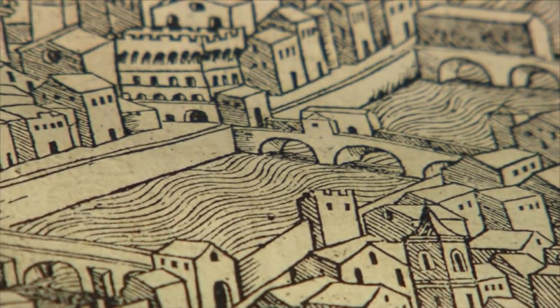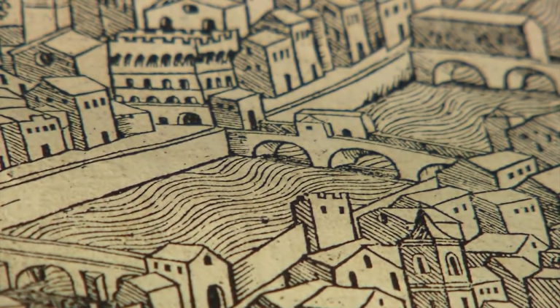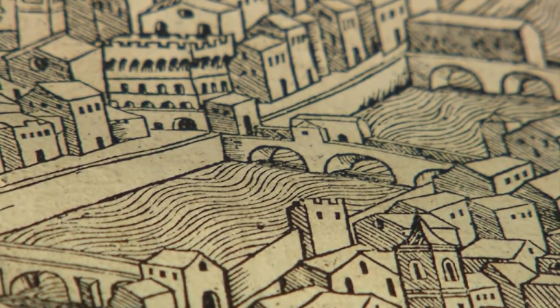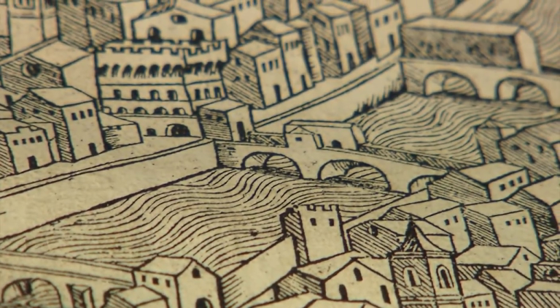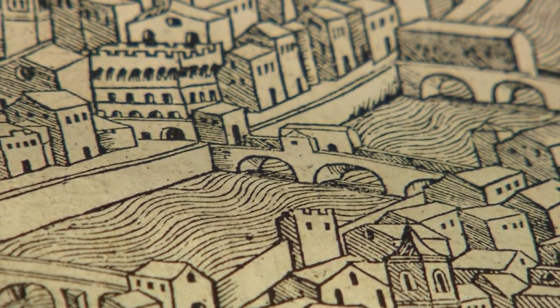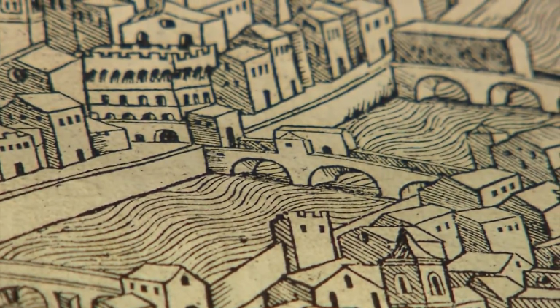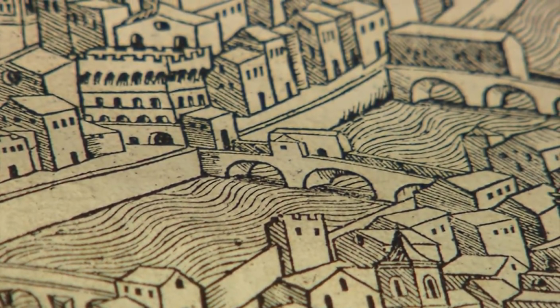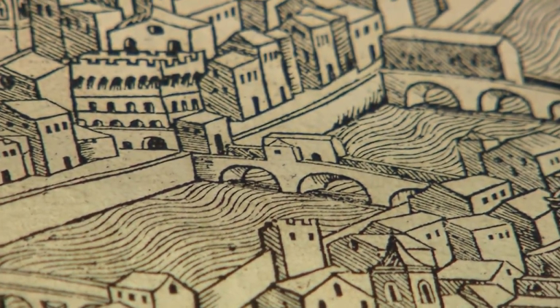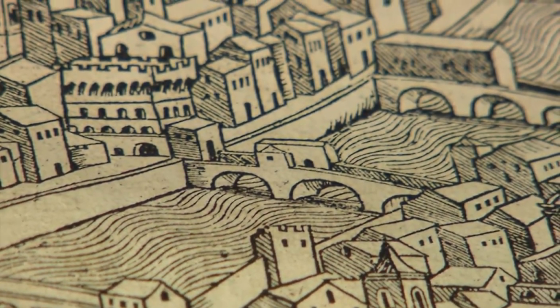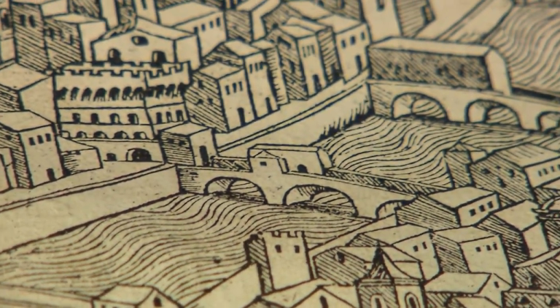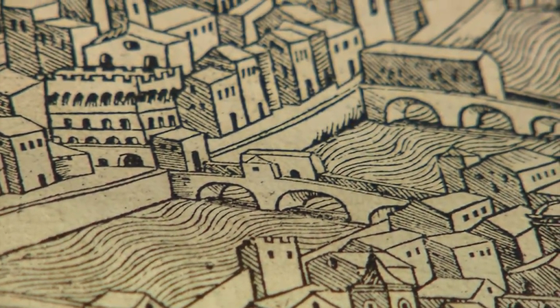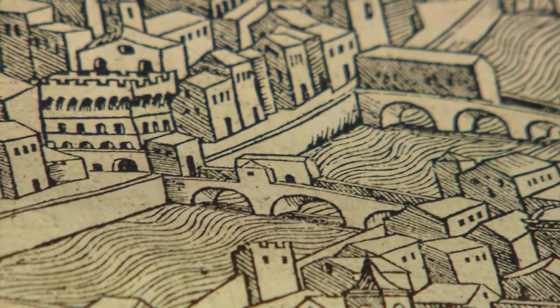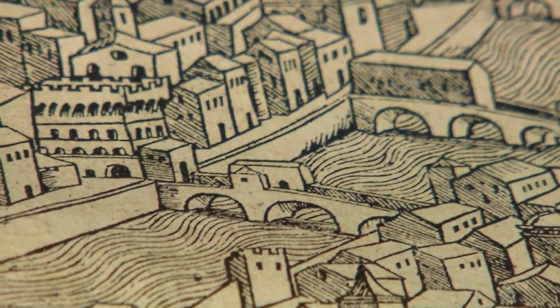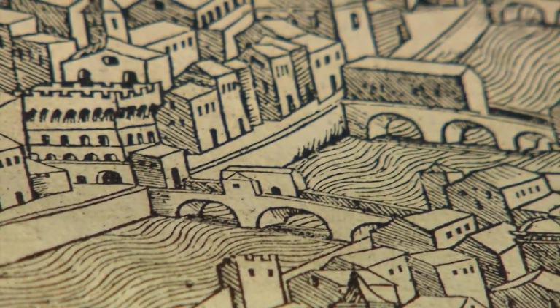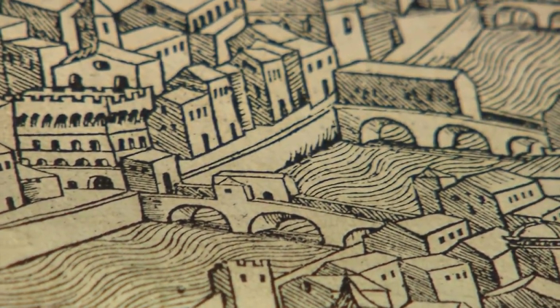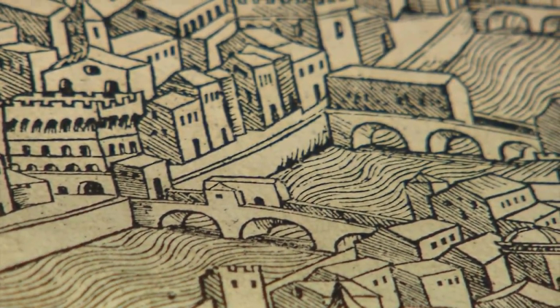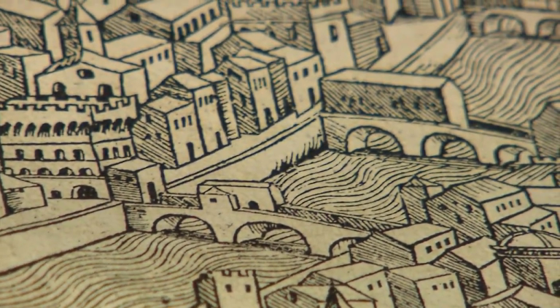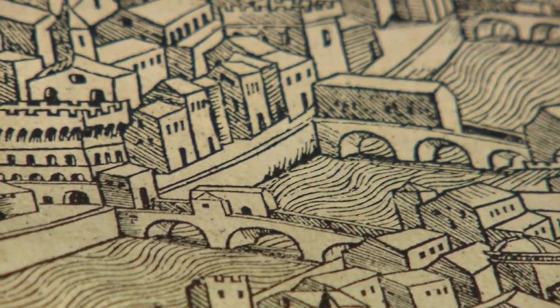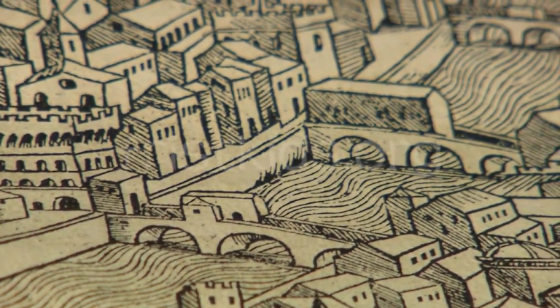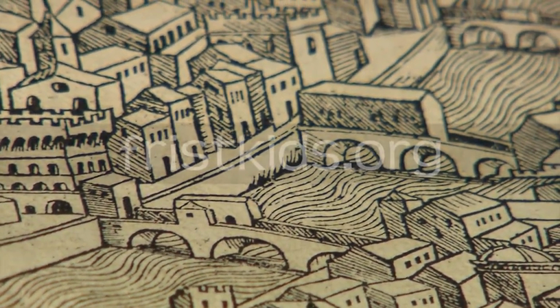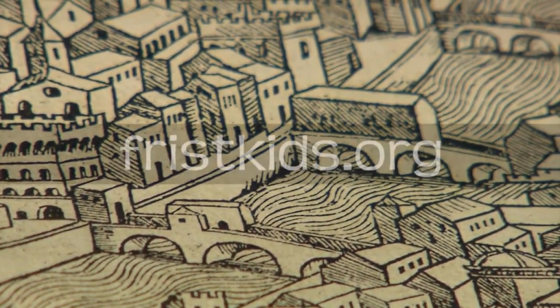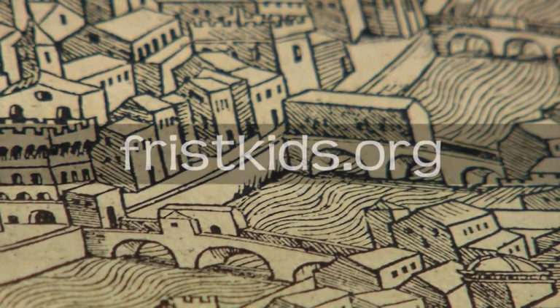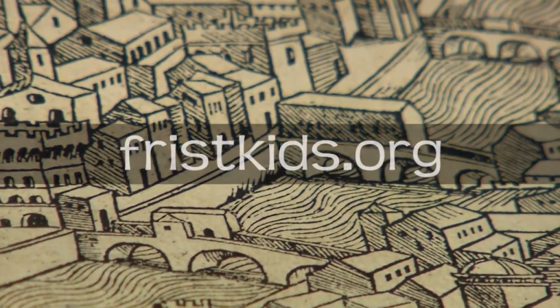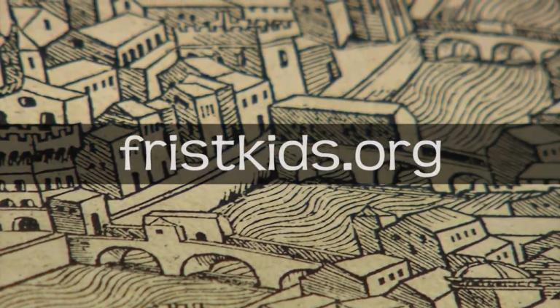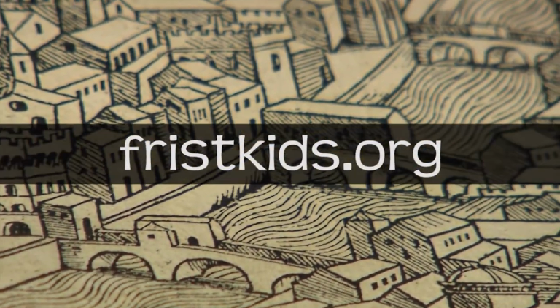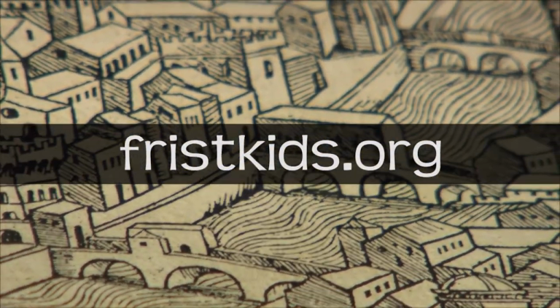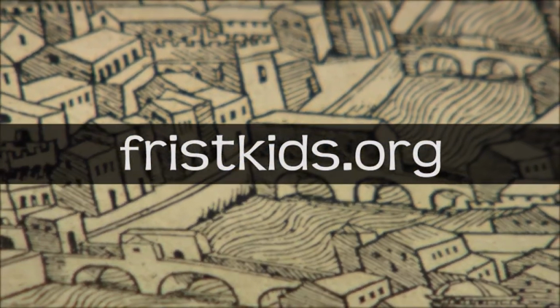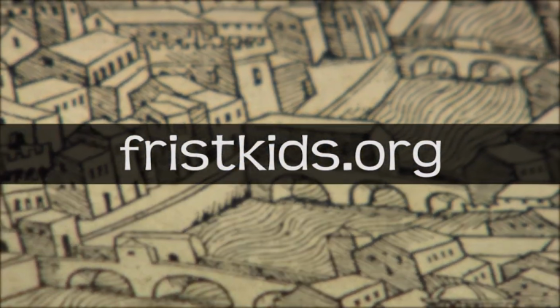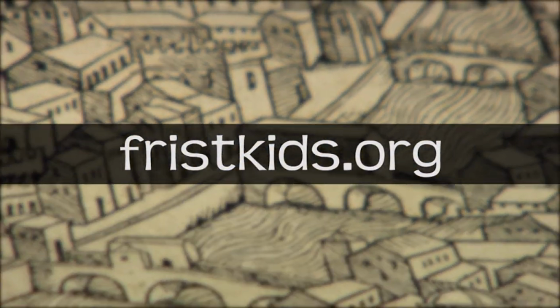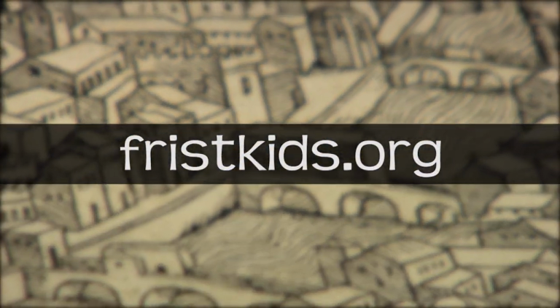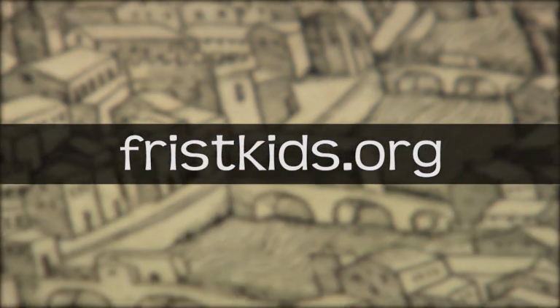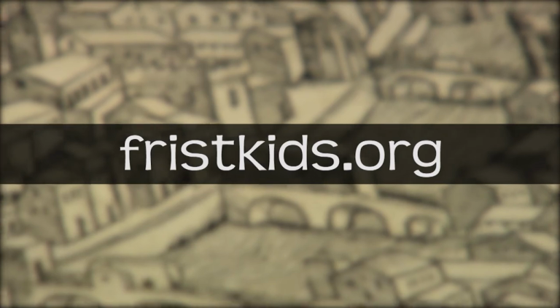For more activities and how you can share the art around you, visit us online at friskids.org.